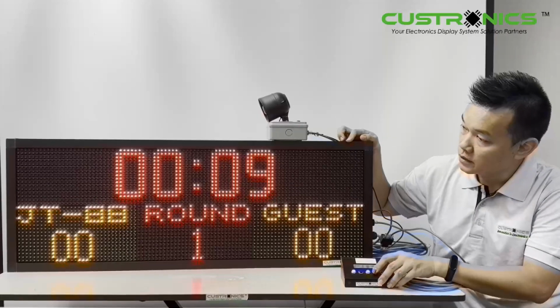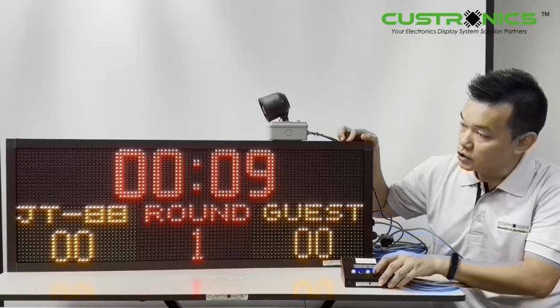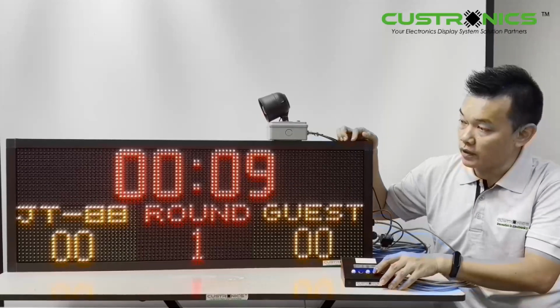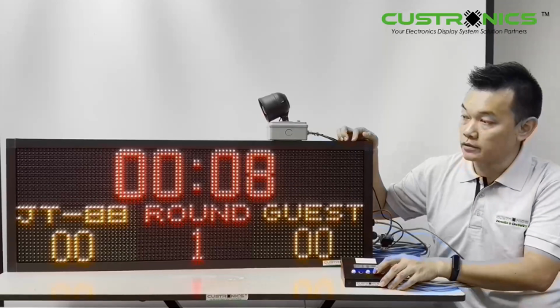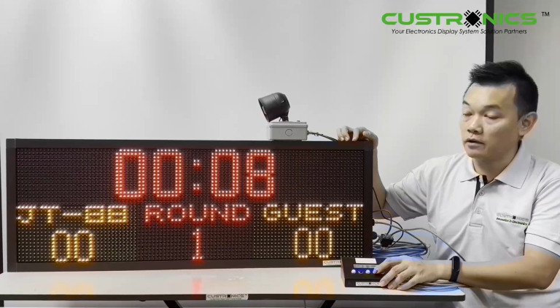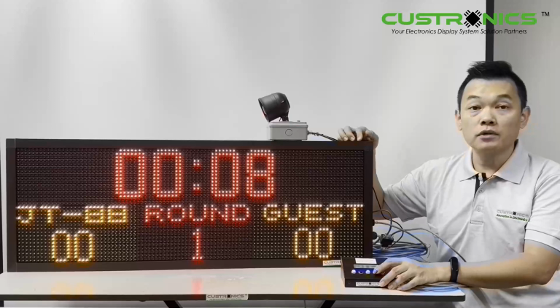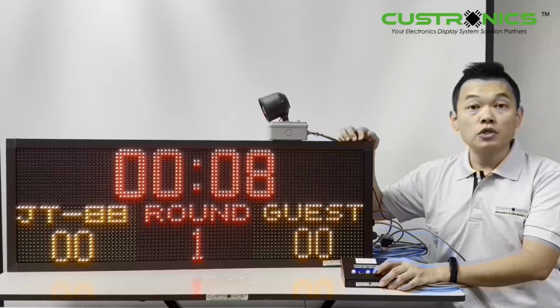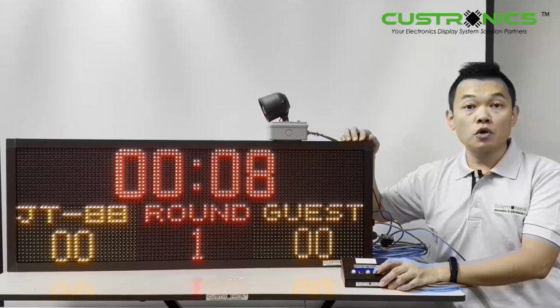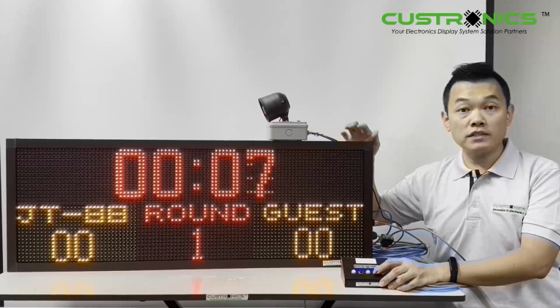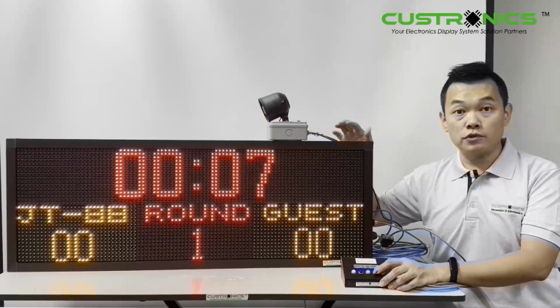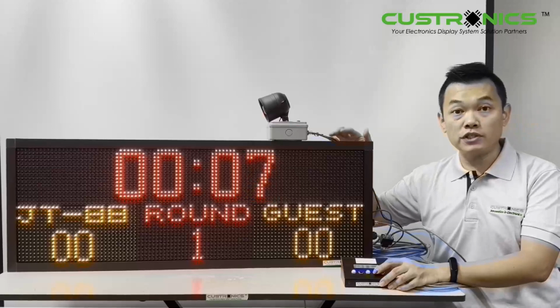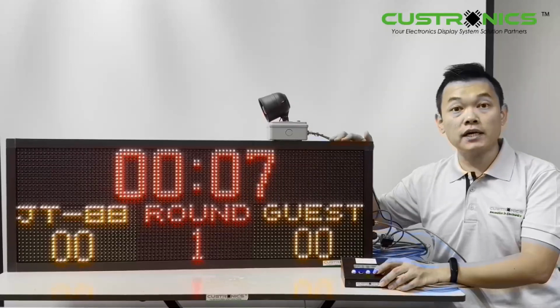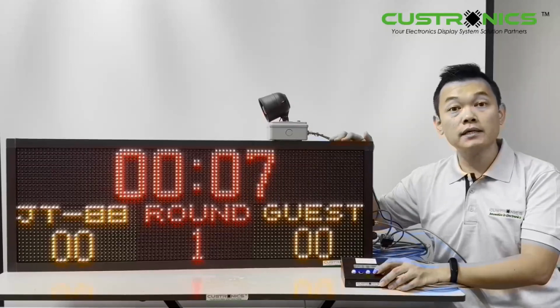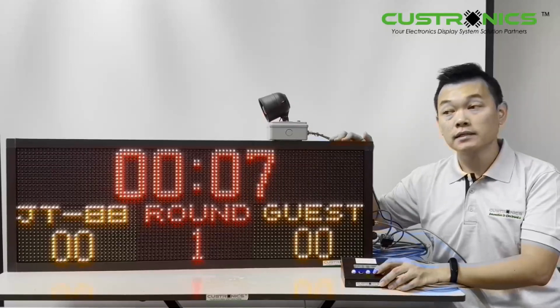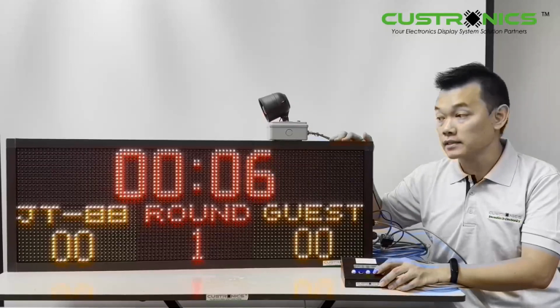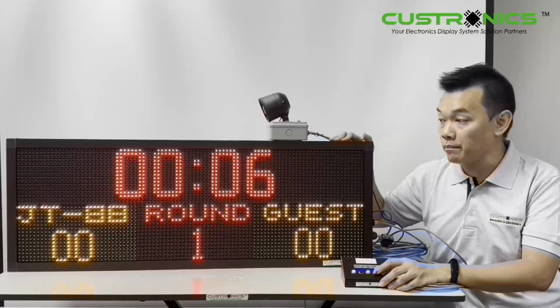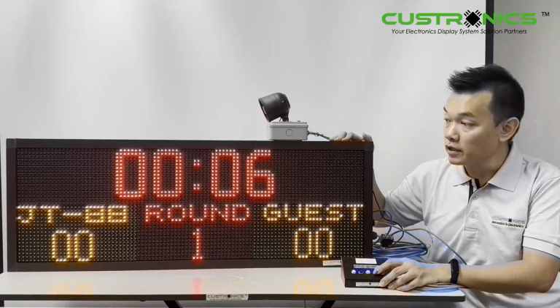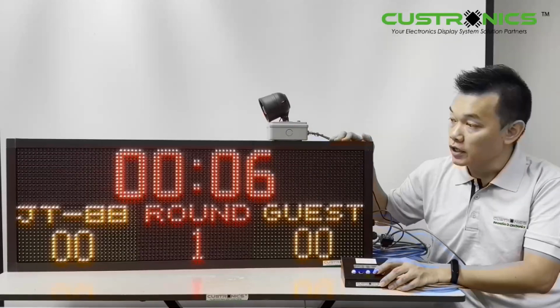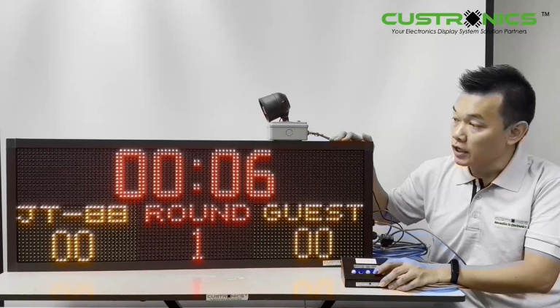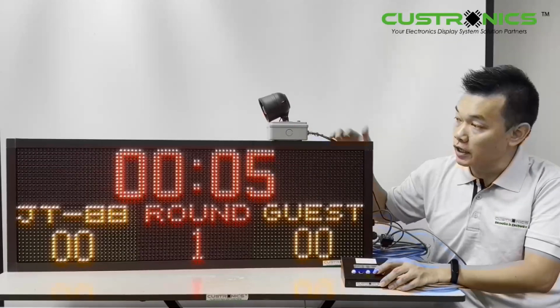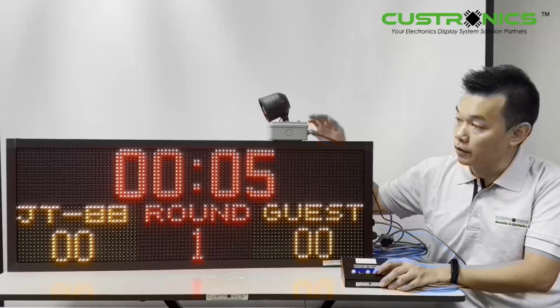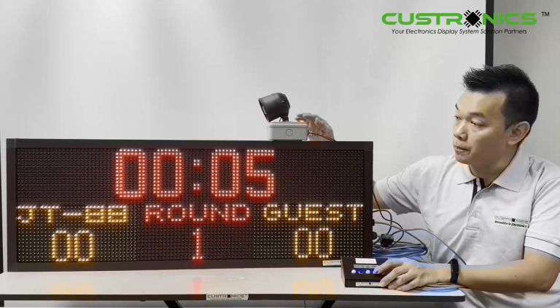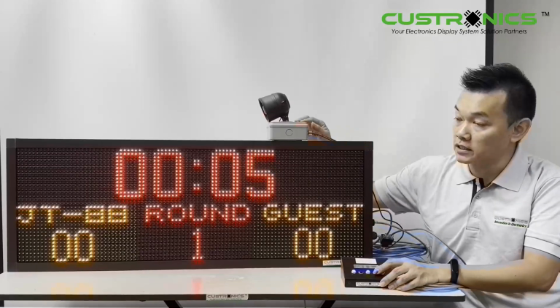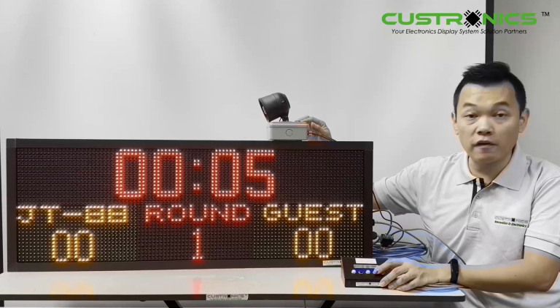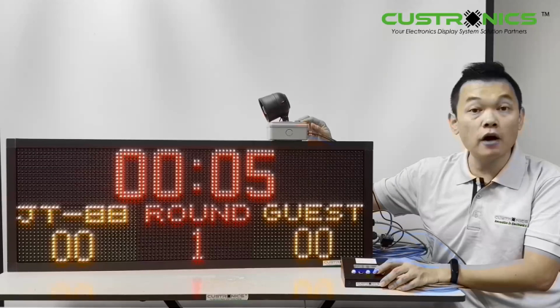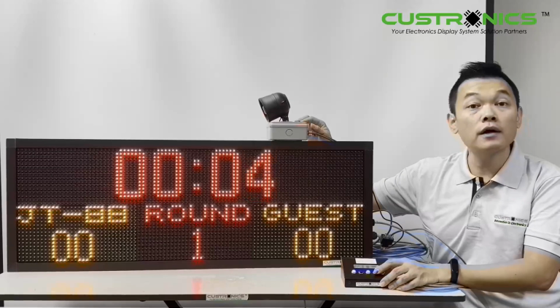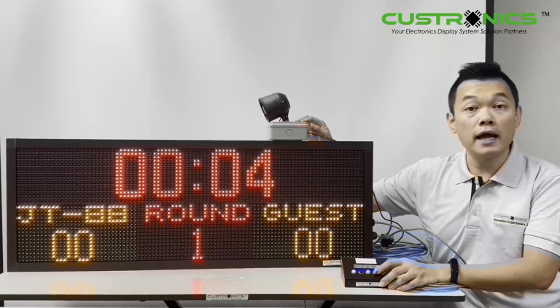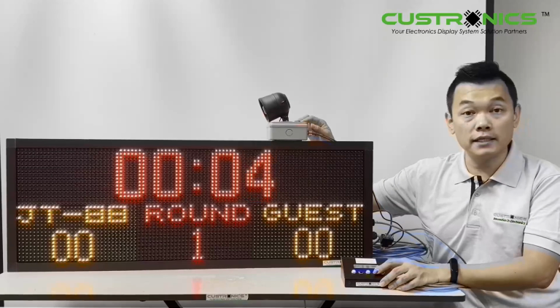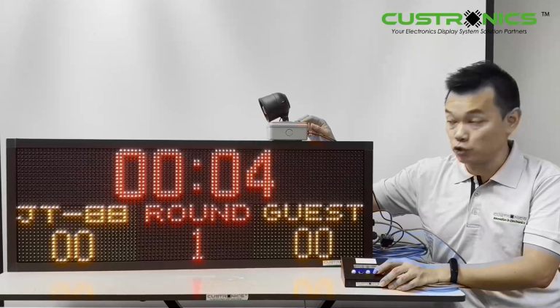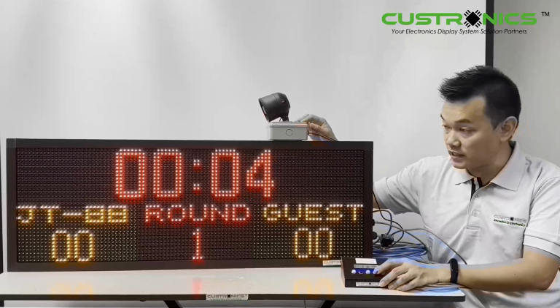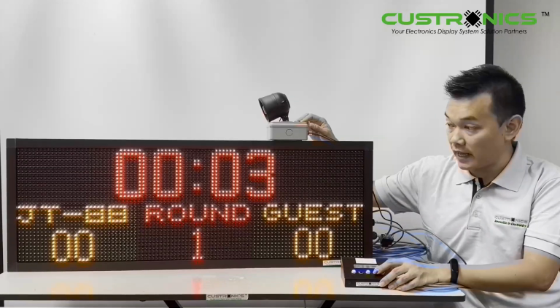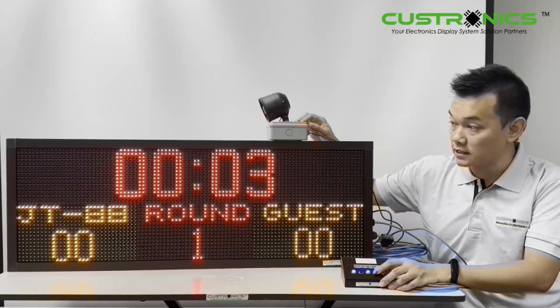So it counts down. Once it reaches the set time, it will buzz for at least three seconds.